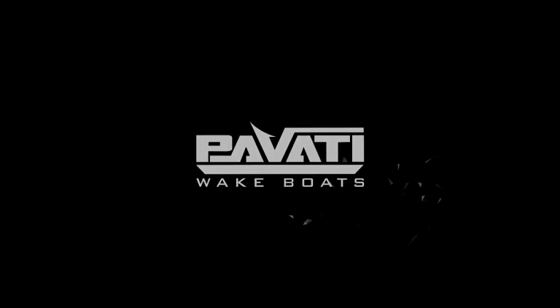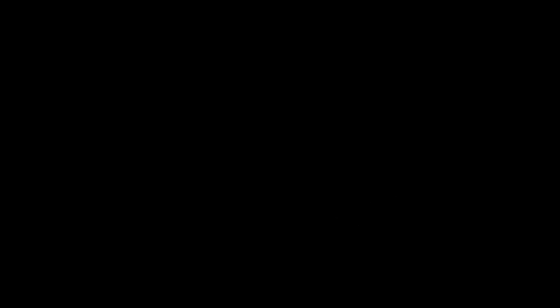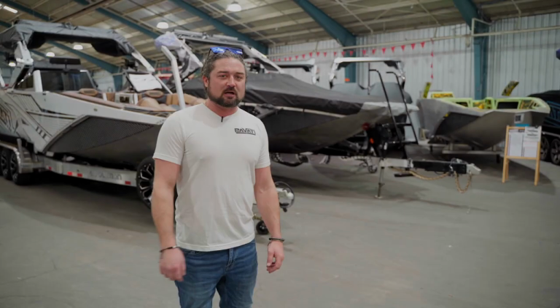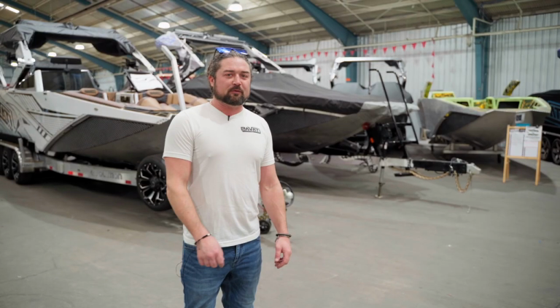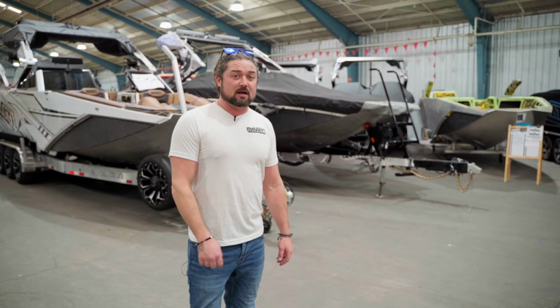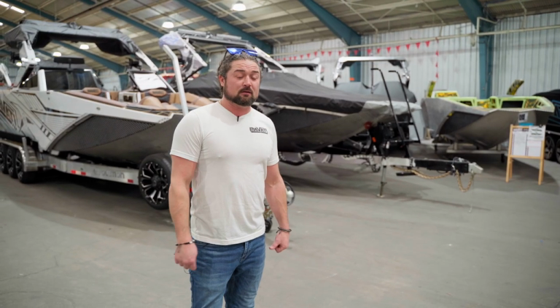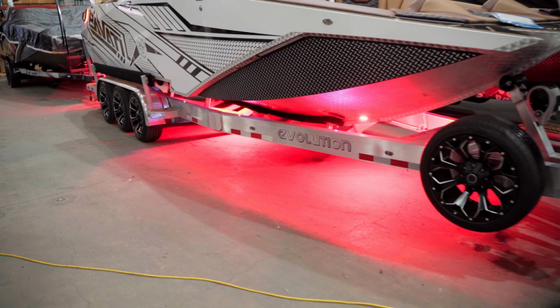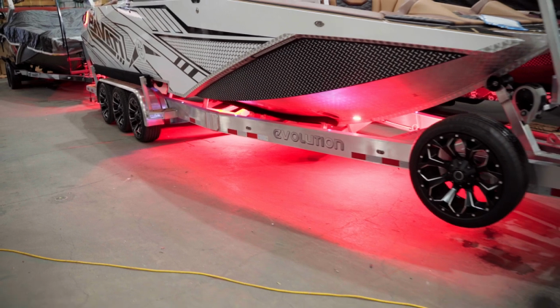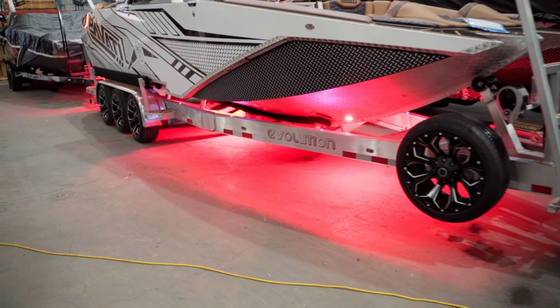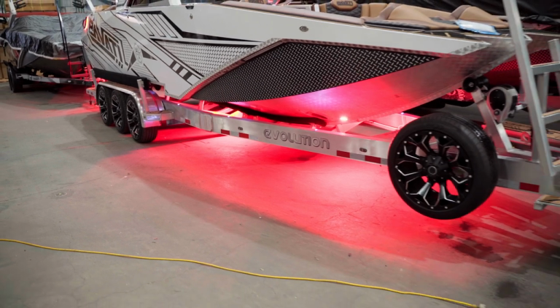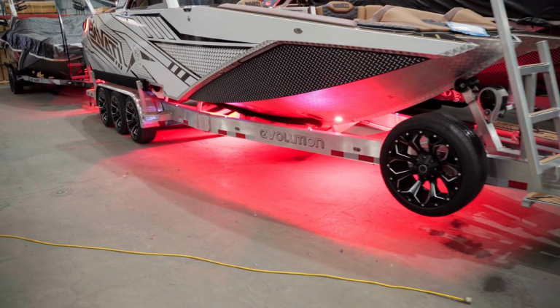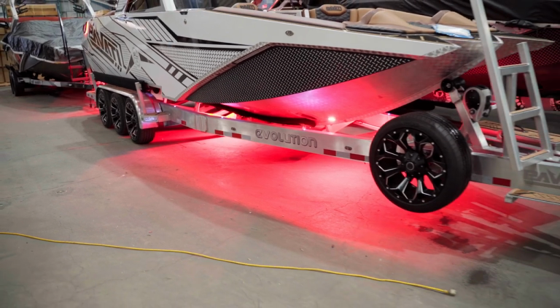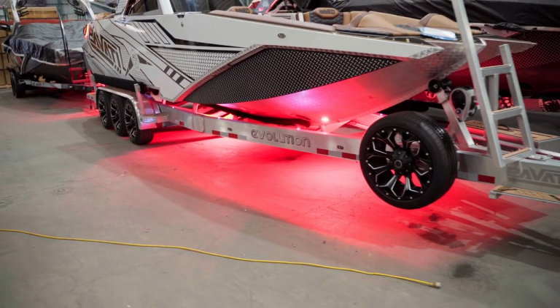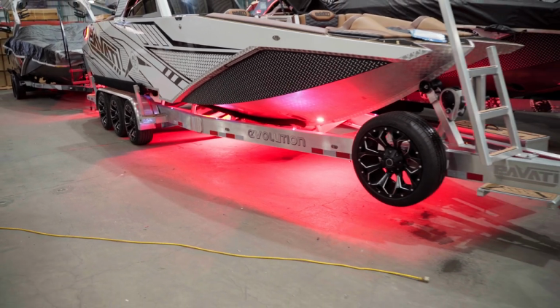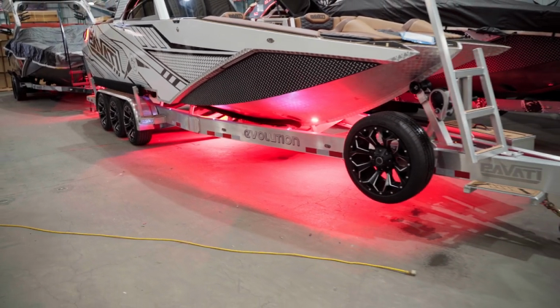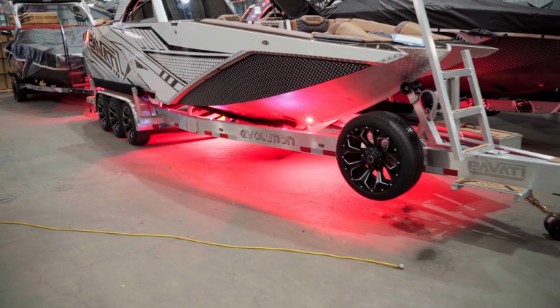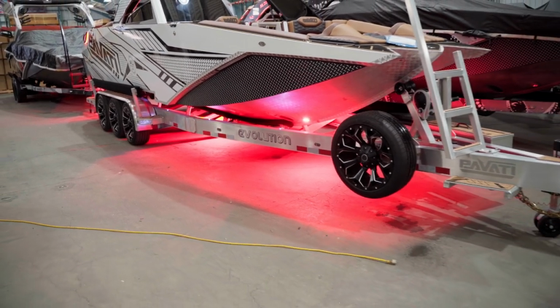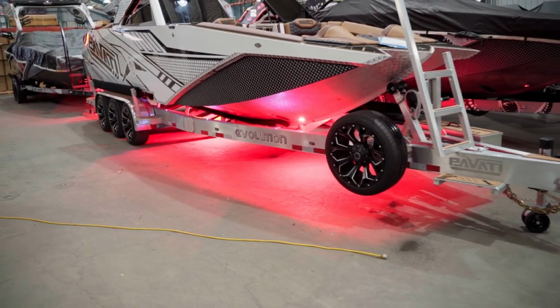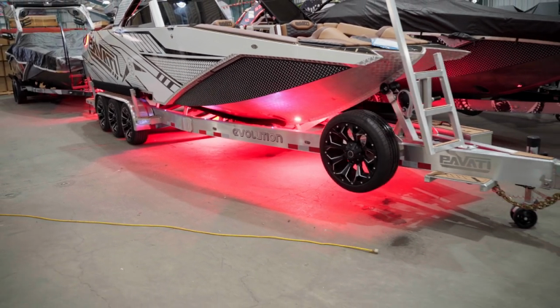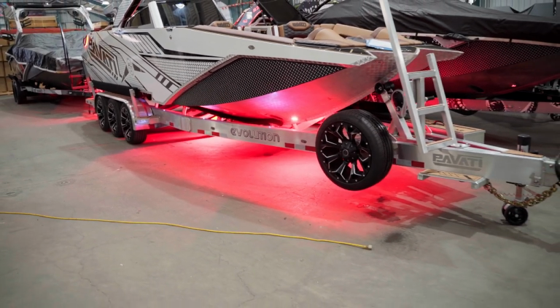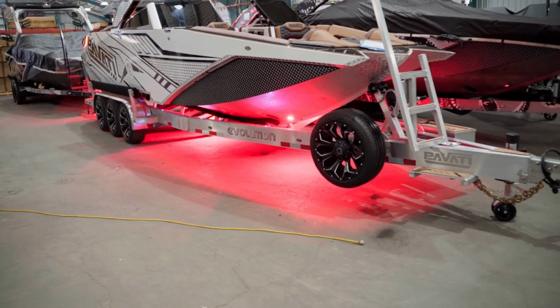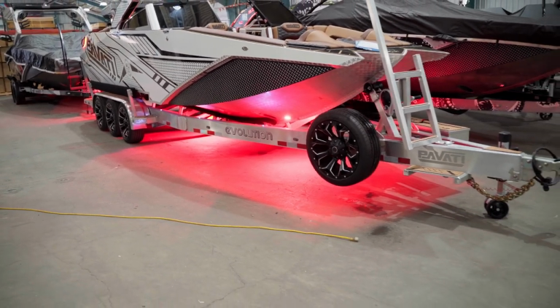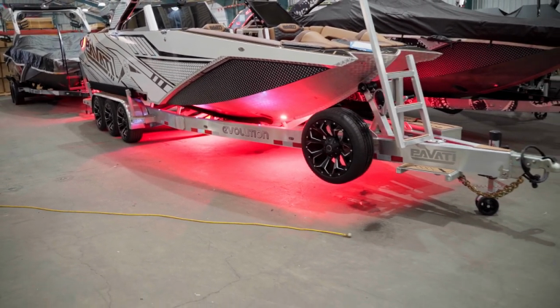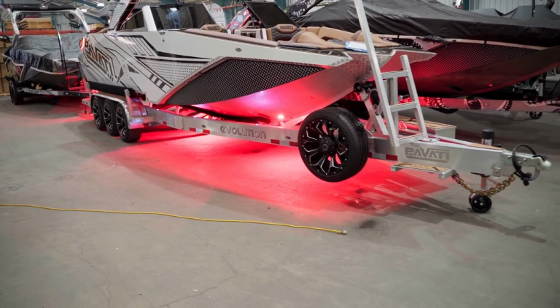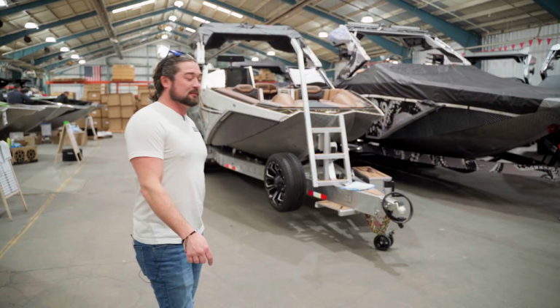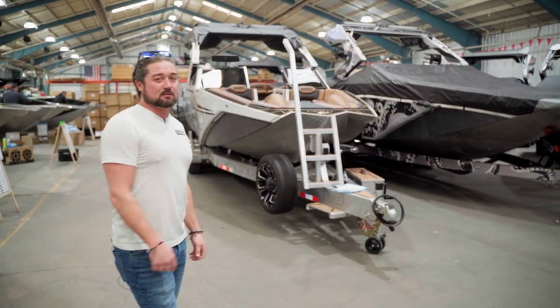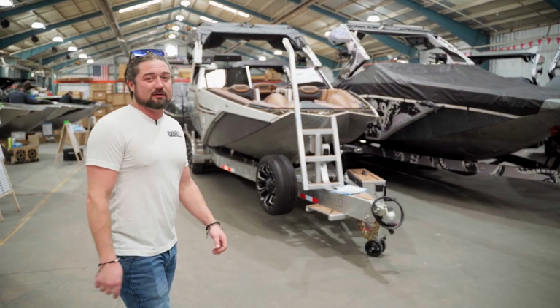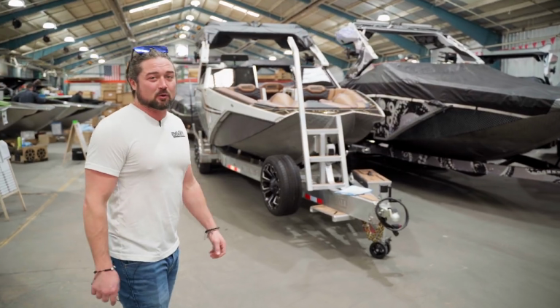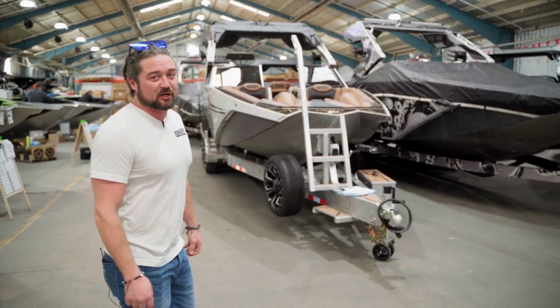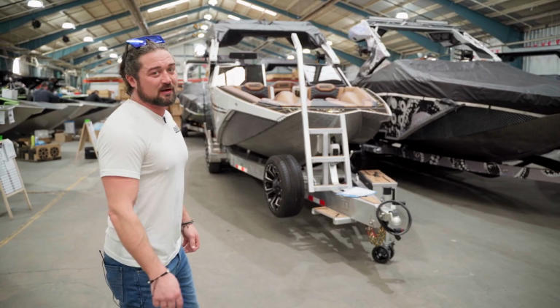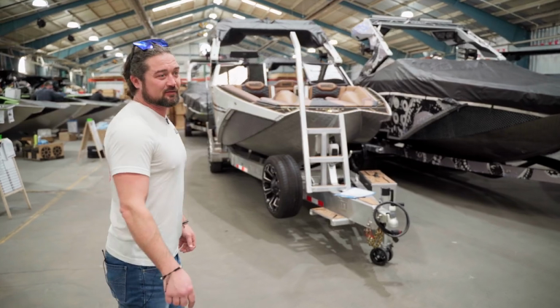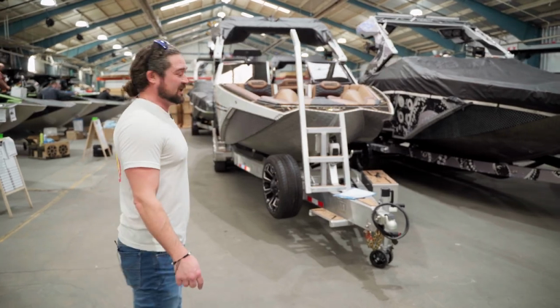Hey, it's Chuck with Favati. I want to show you this badass custom aluminum trailer that was just built for a good customer of ours. This is probably the coolest trailer I've ever seen.